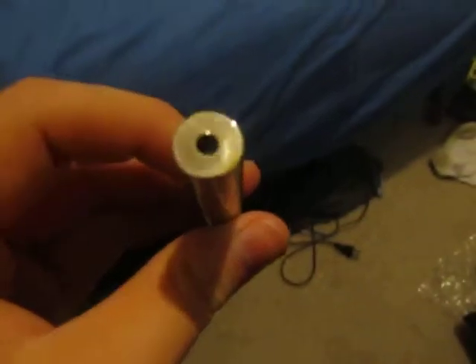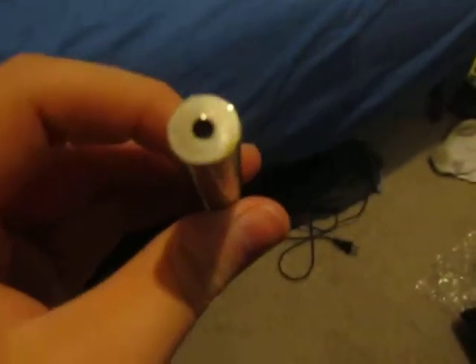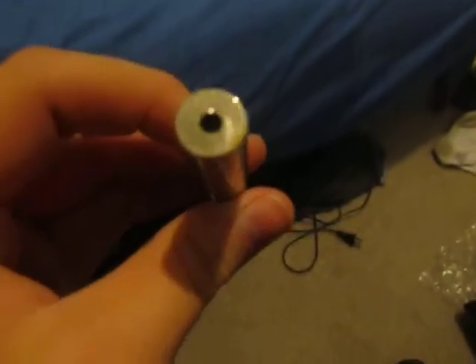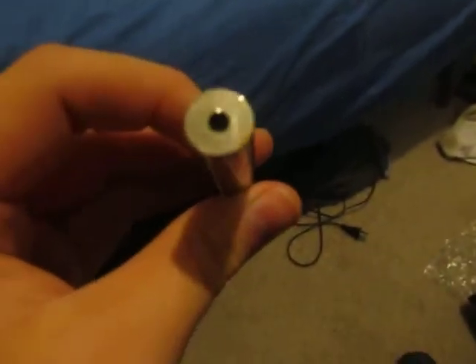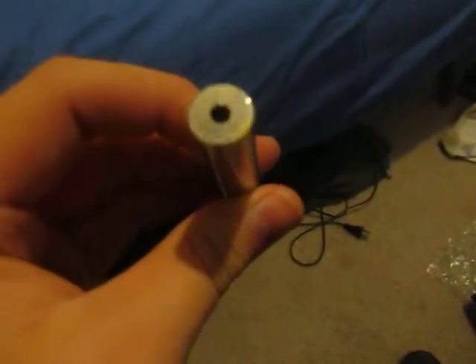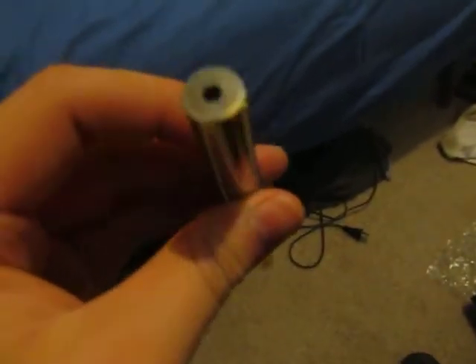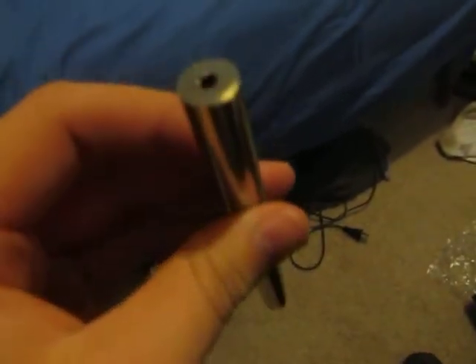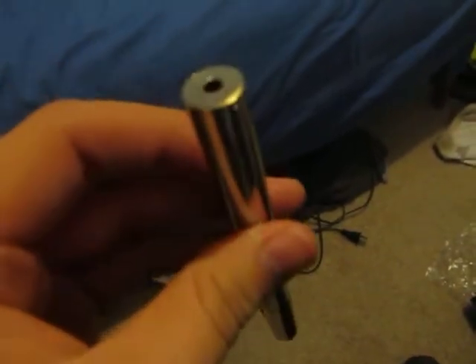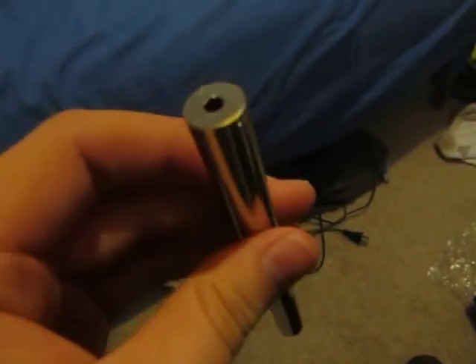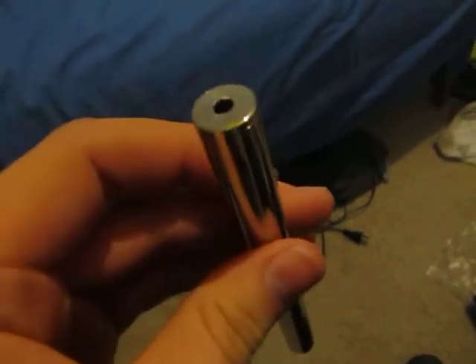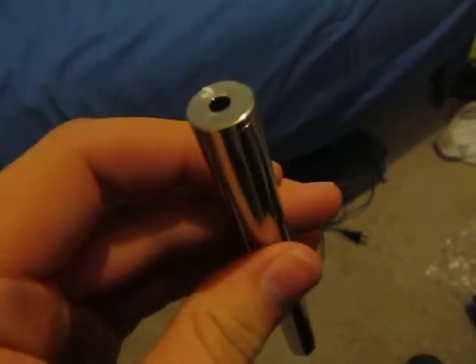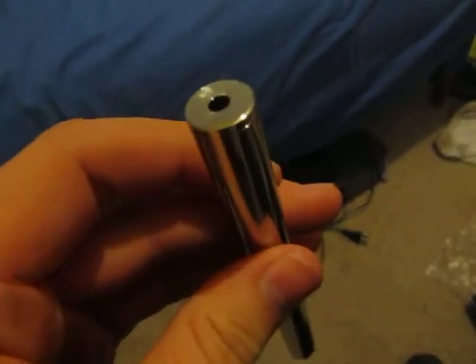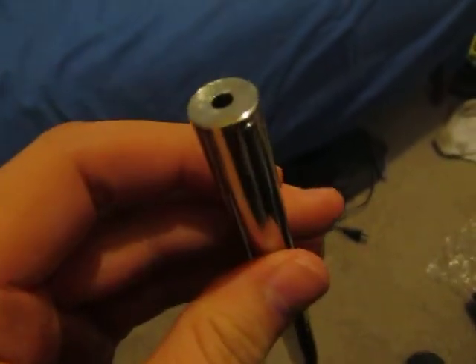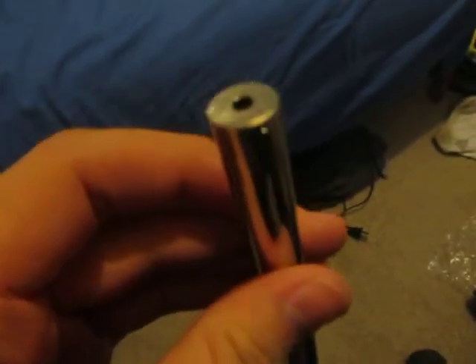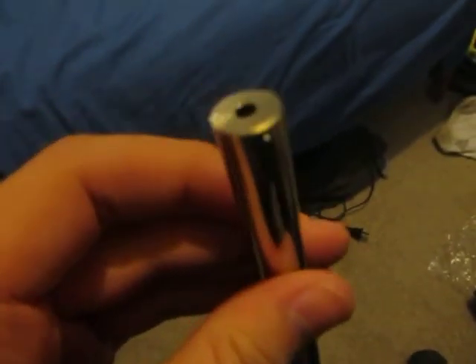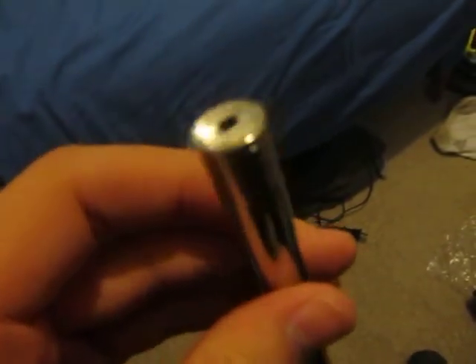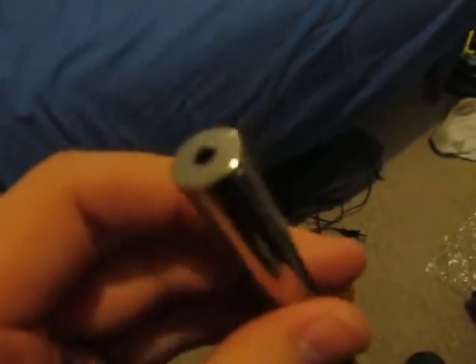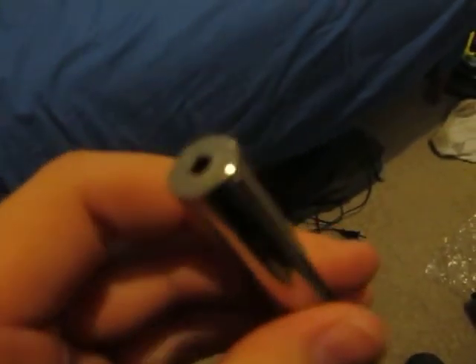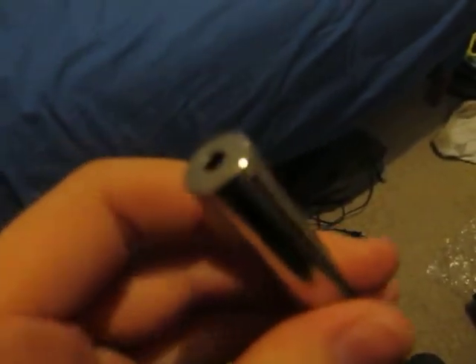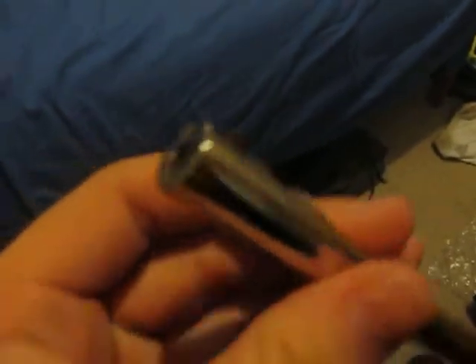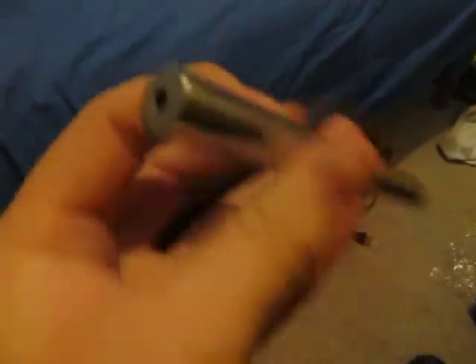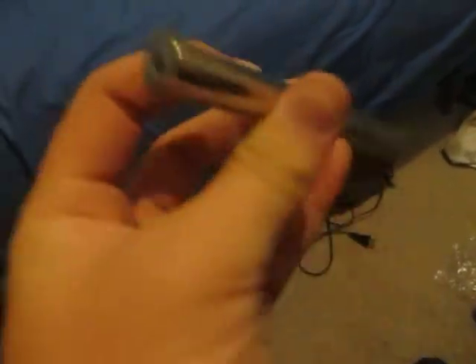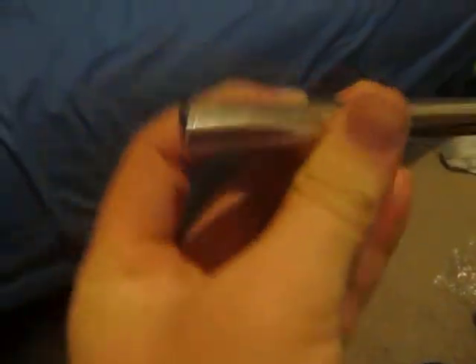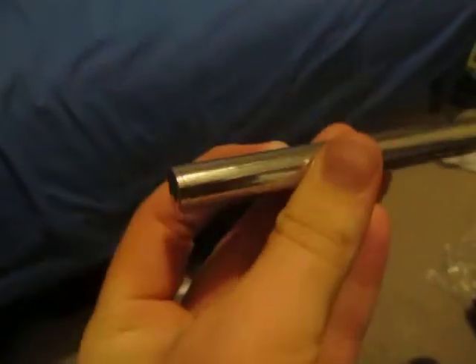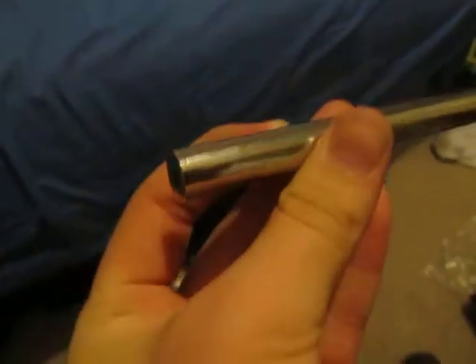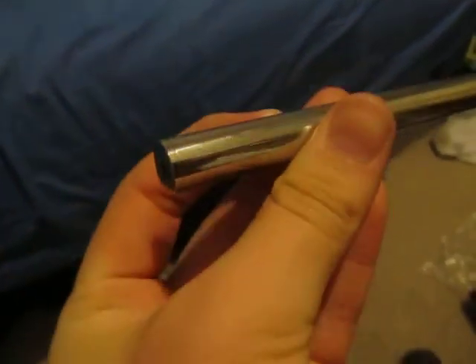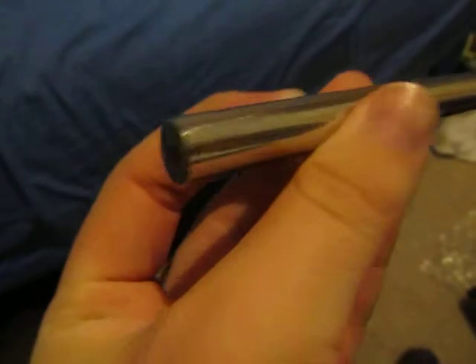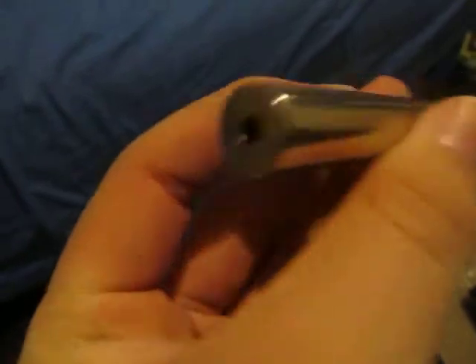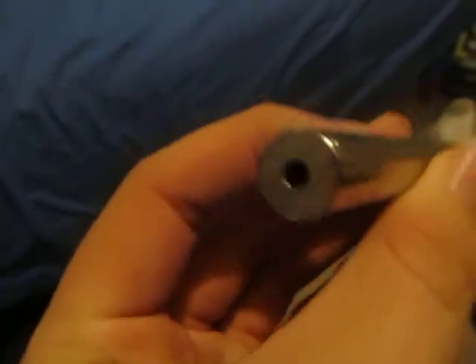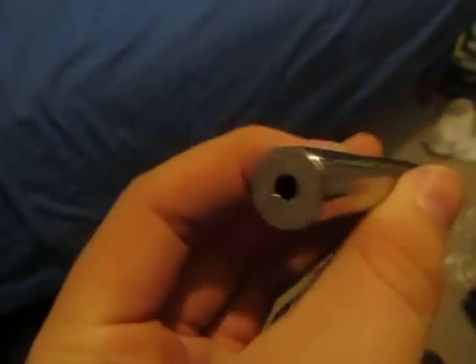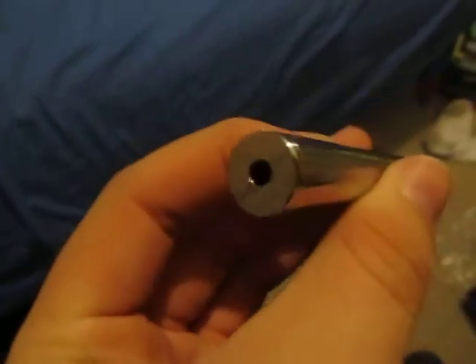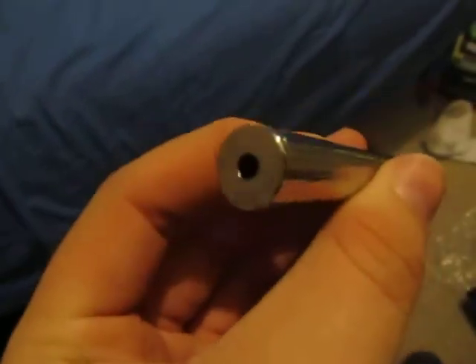Hello everybody. This is Wannaburnstuff at LPF. I'm just here showing you a real quick video of this laser I built.